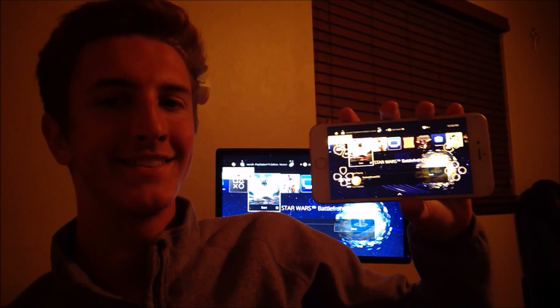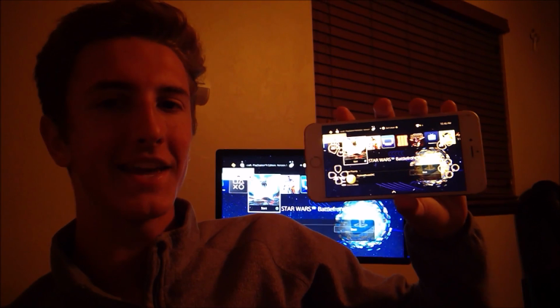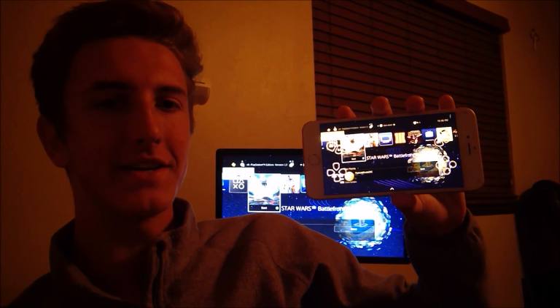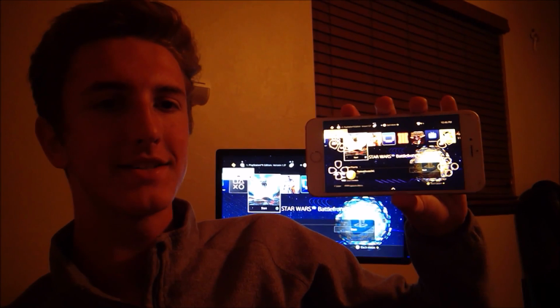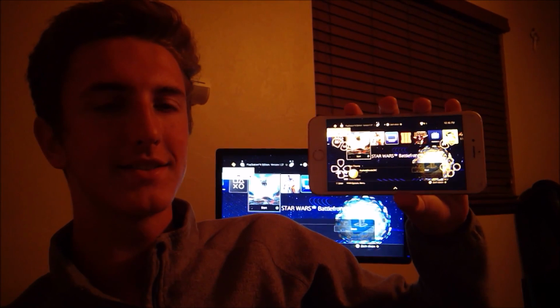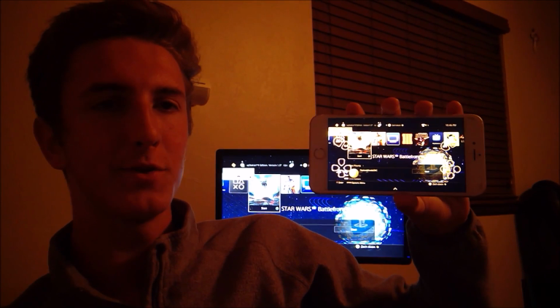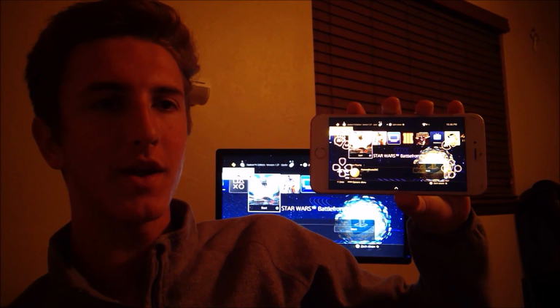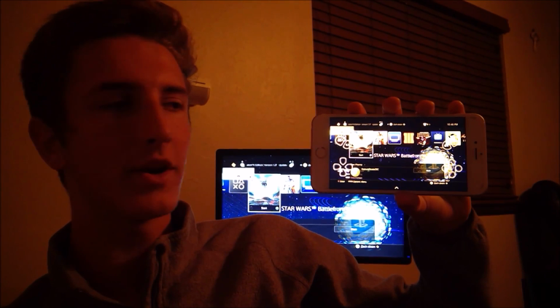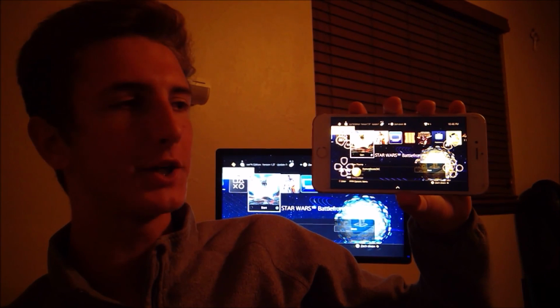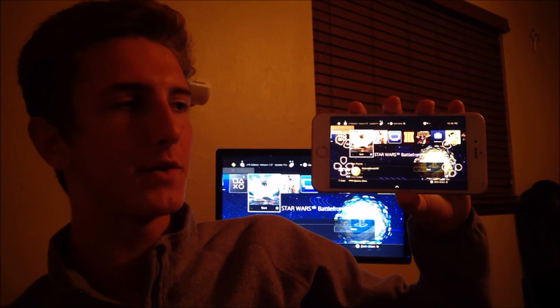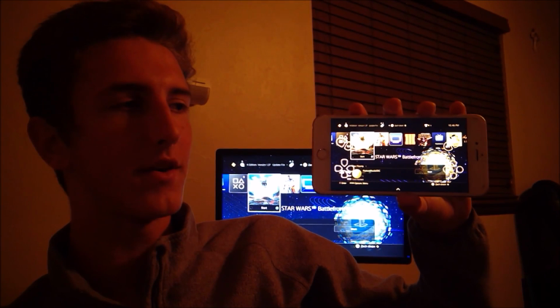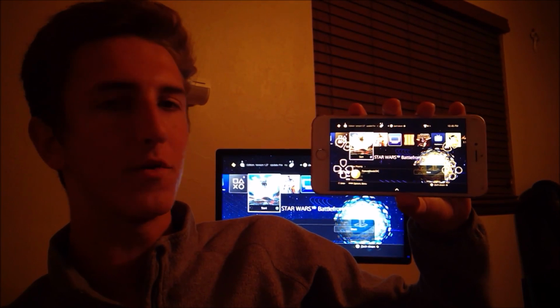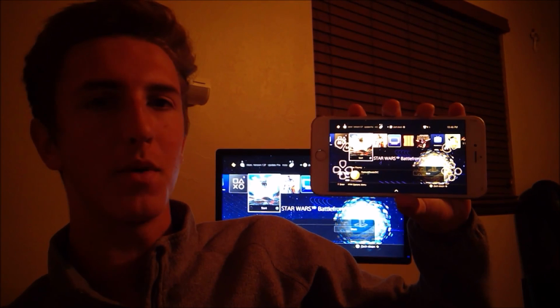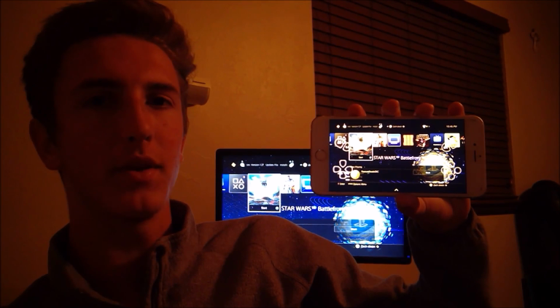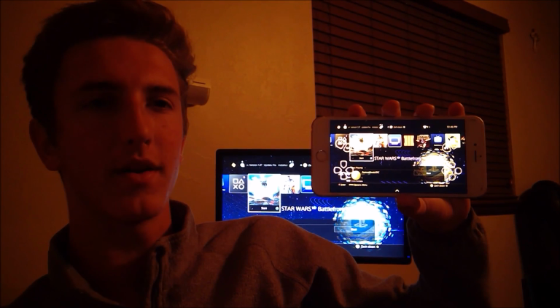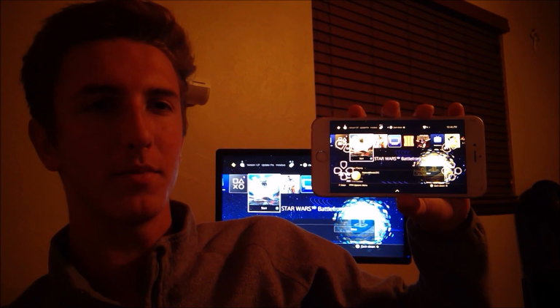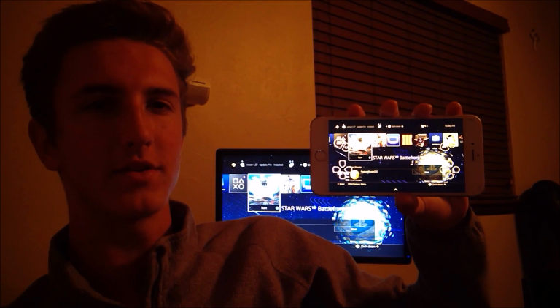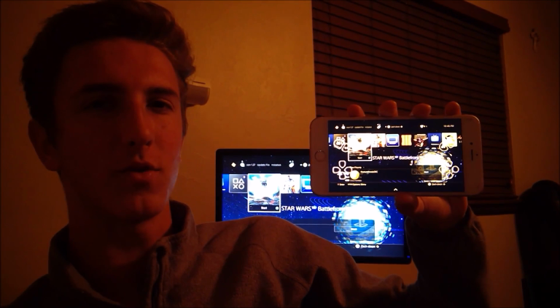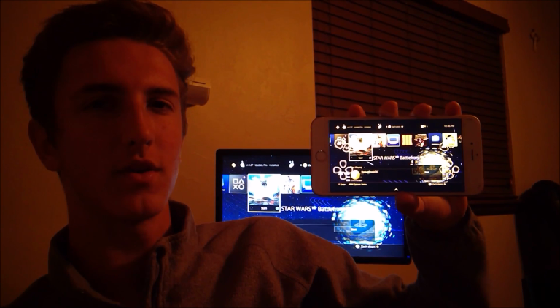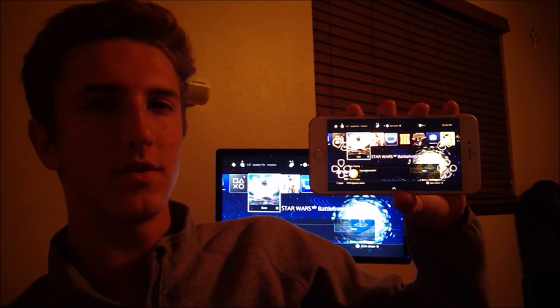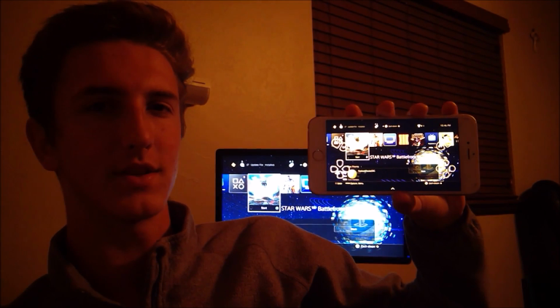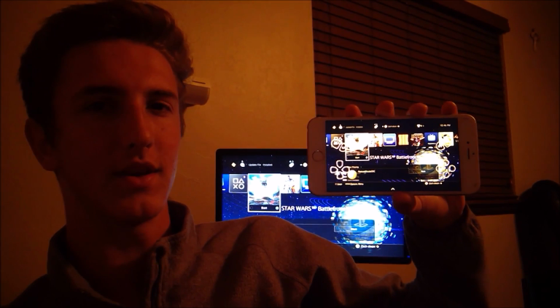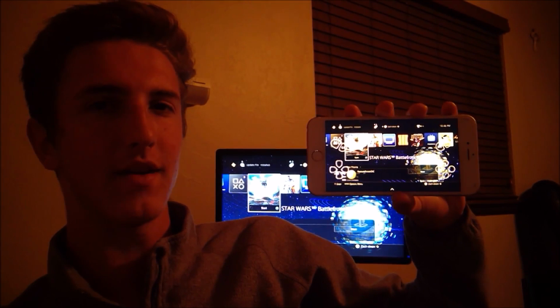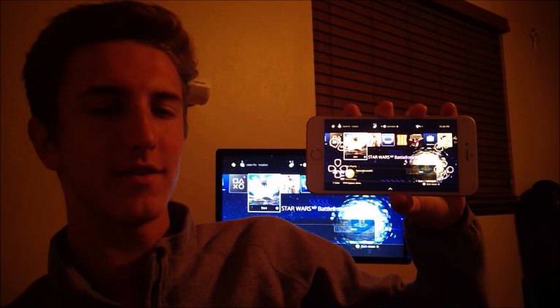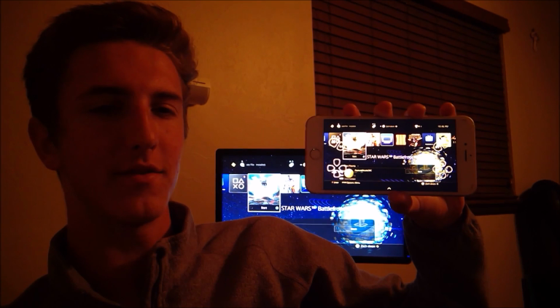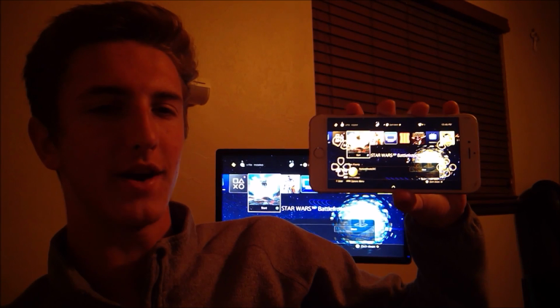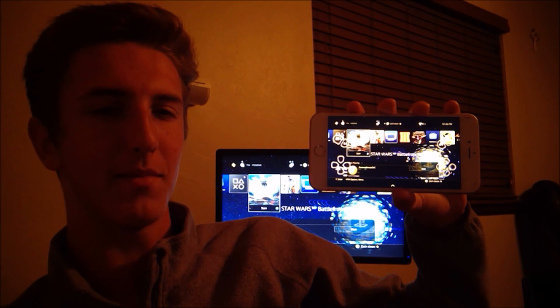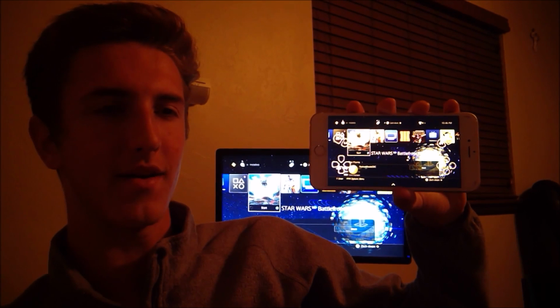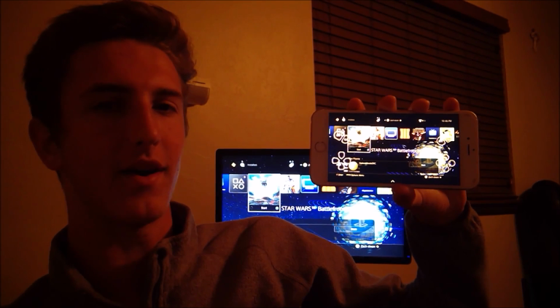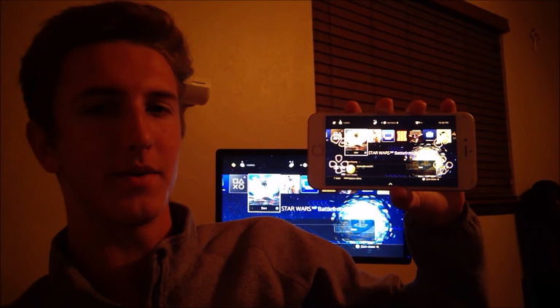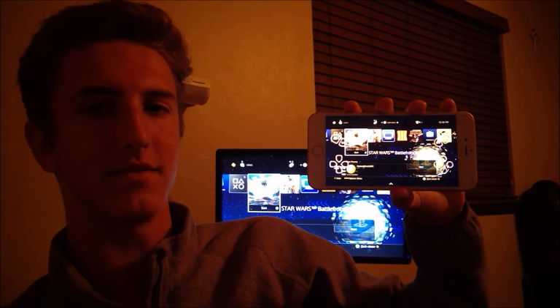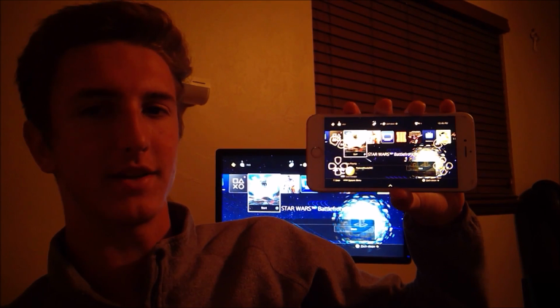Hey guys, today I'm going to show you how to do remote play on your PS4 using any iPhone, iPad, or iOS device.